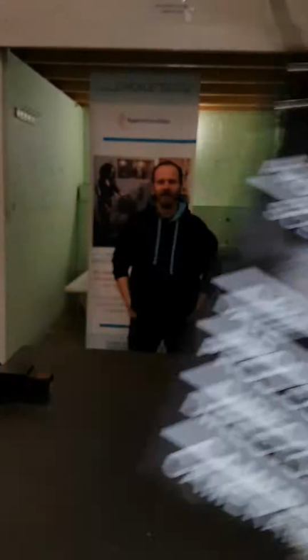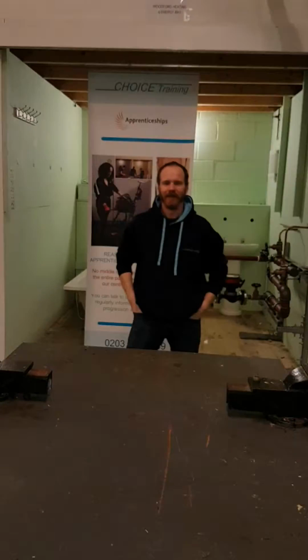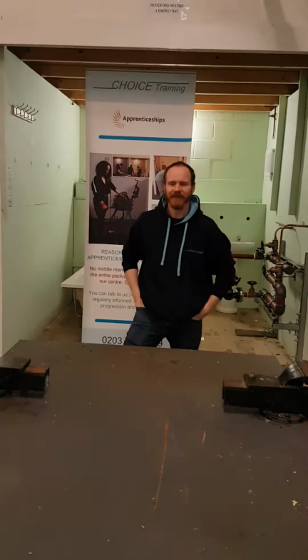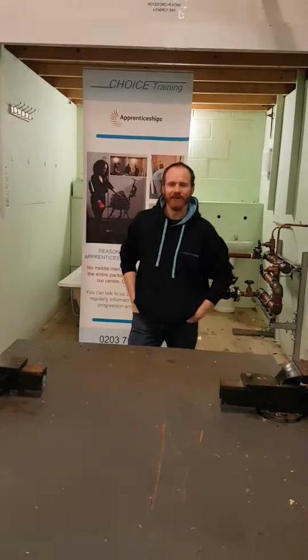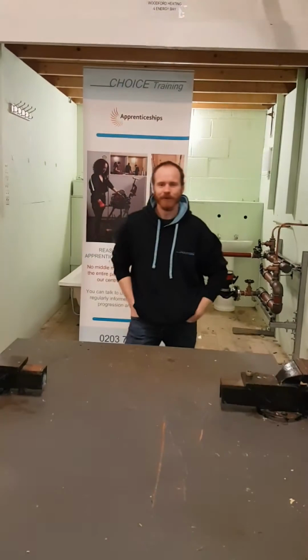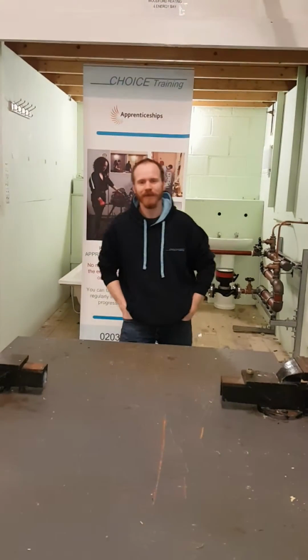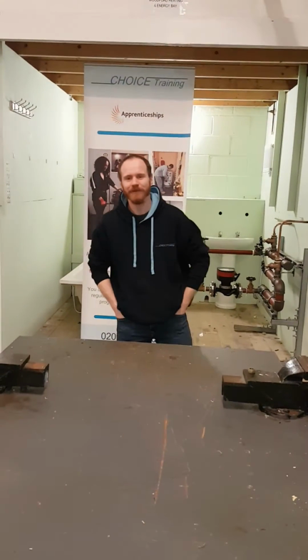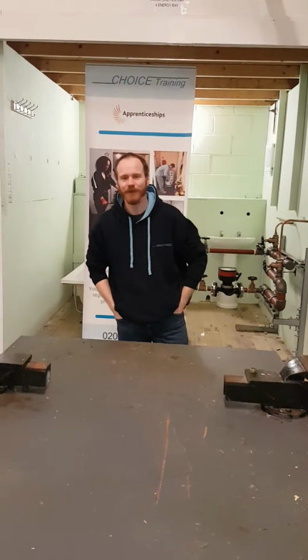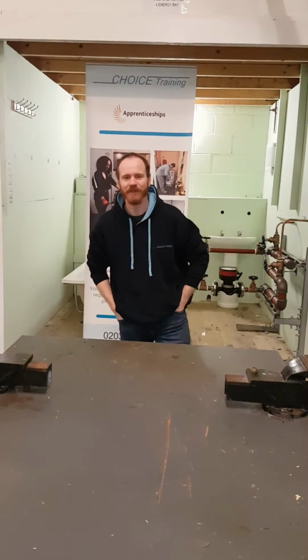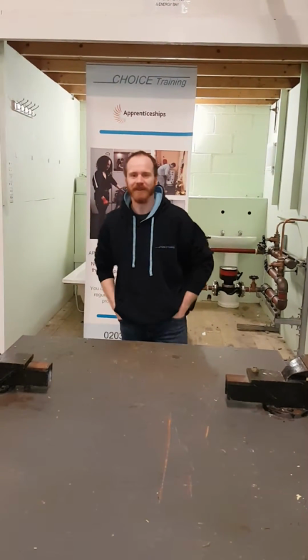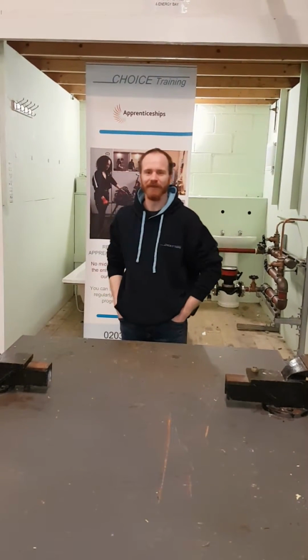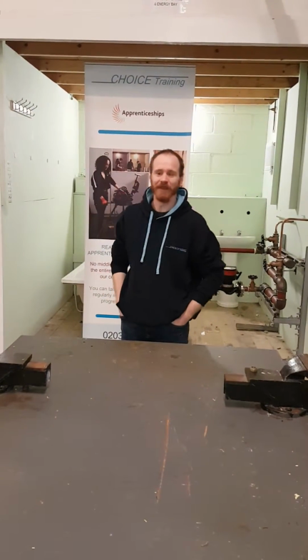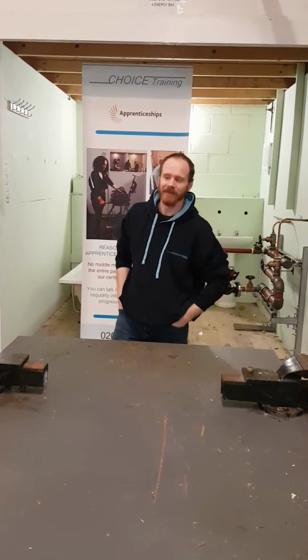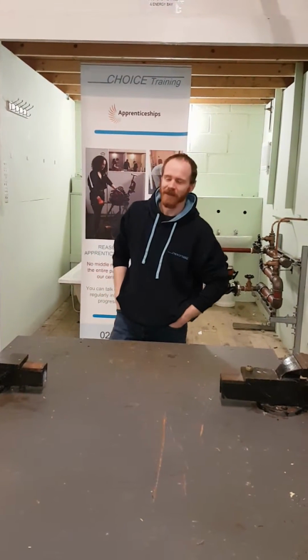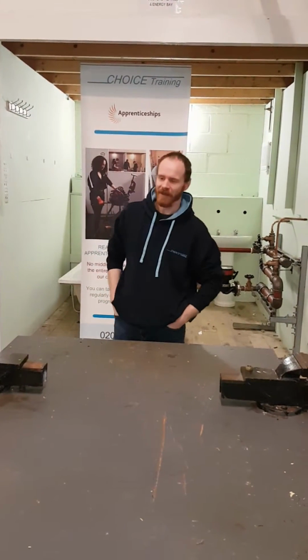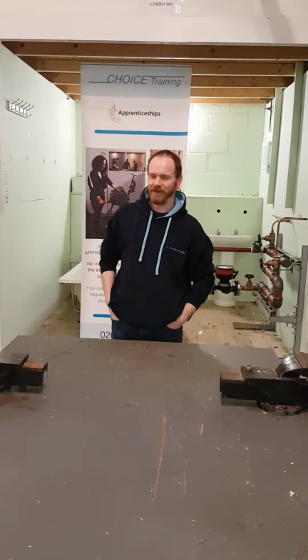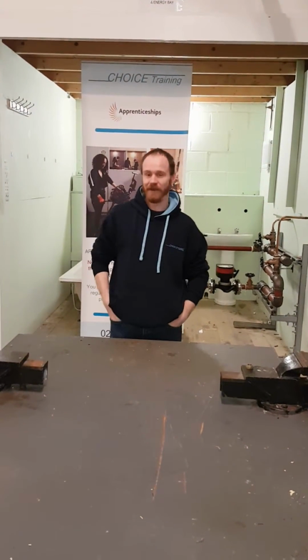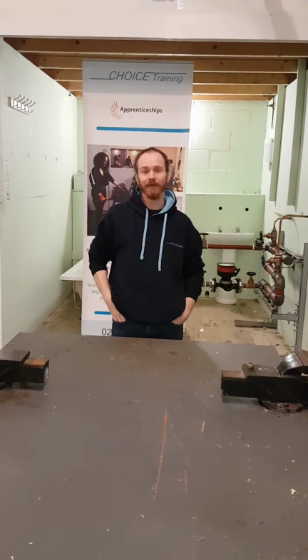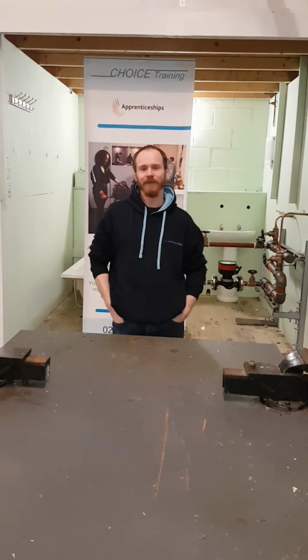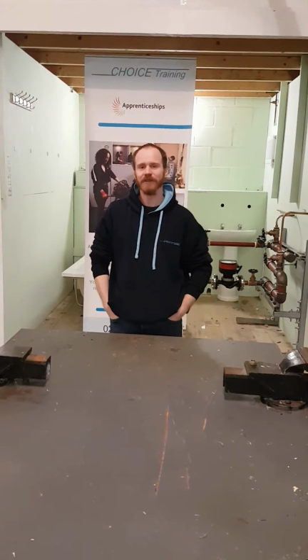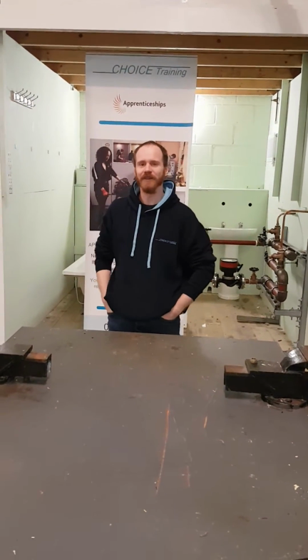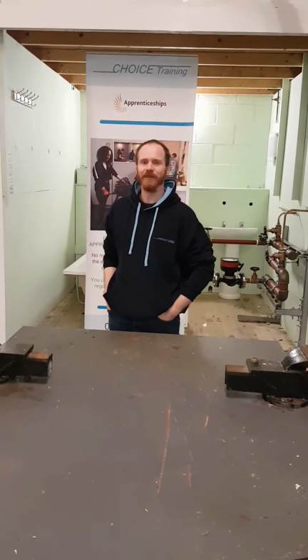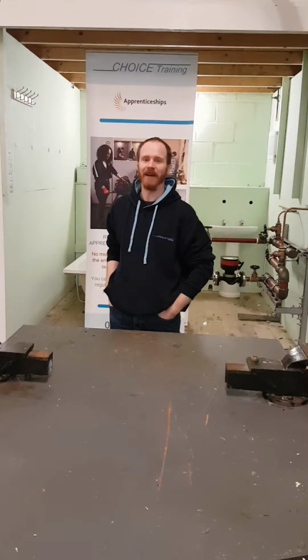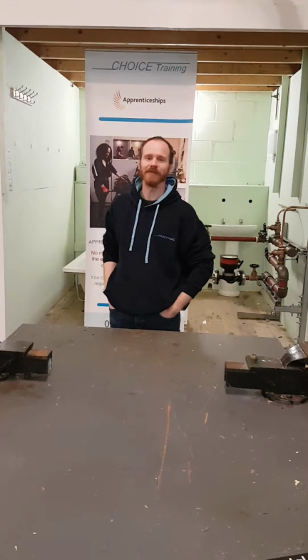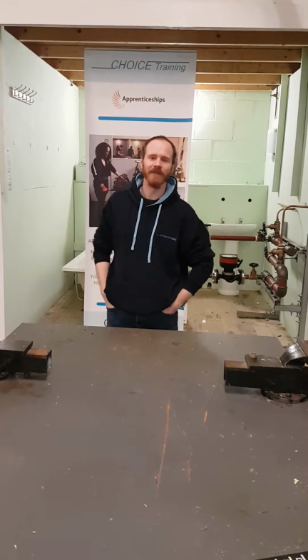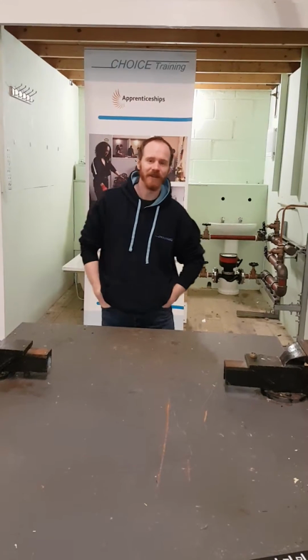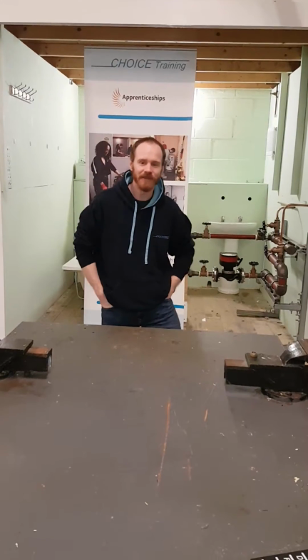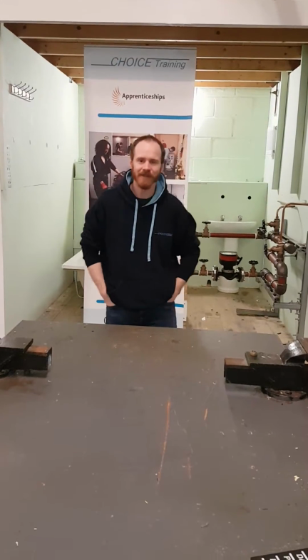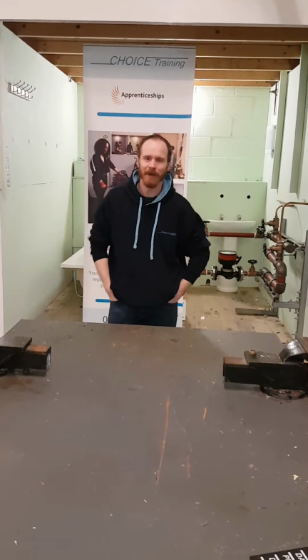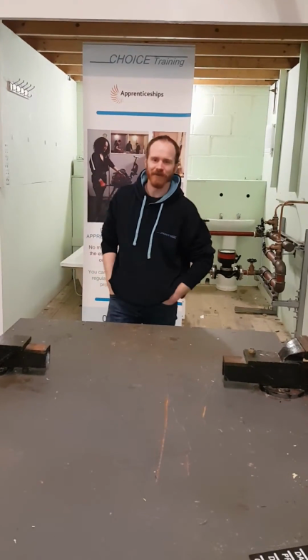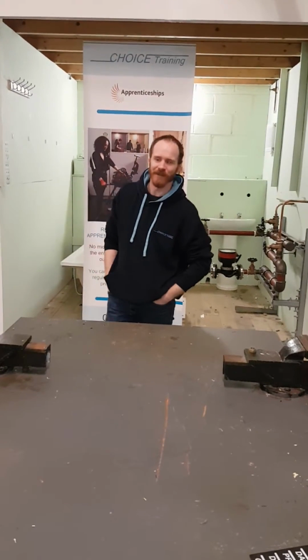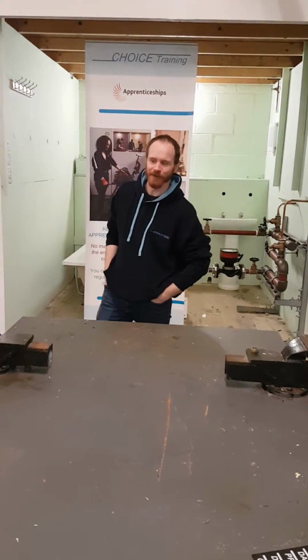Hi, Dave Moore here from Choice Training Unlimited. Today I'm going to be showing you how to recharge an expansion vessel.